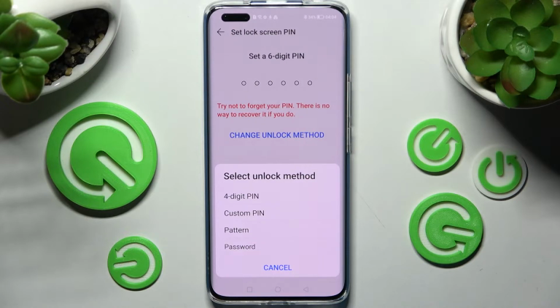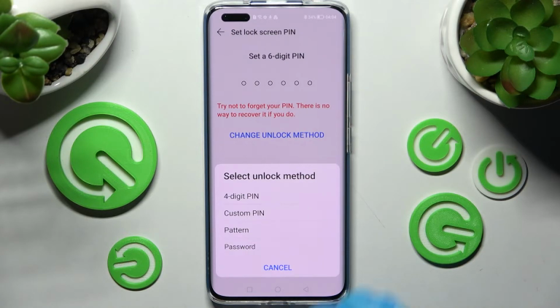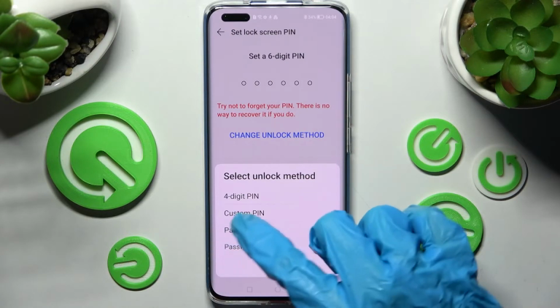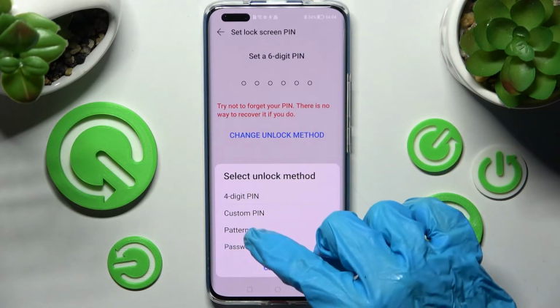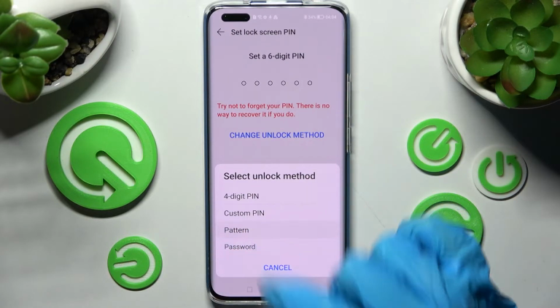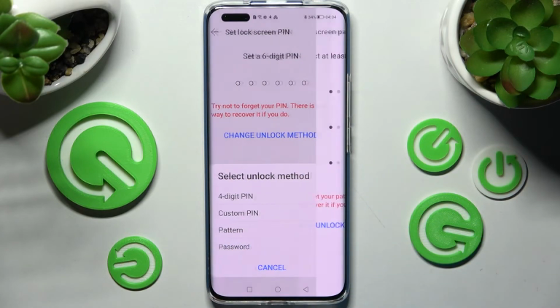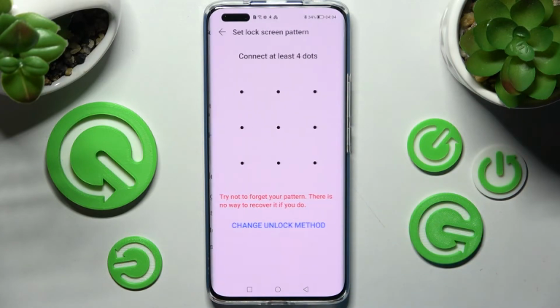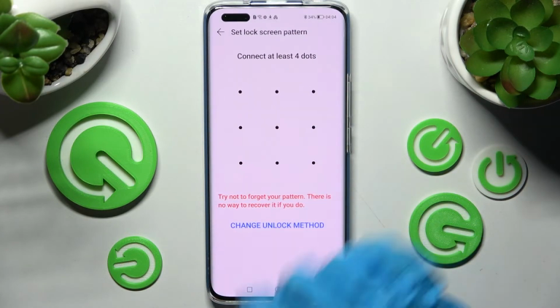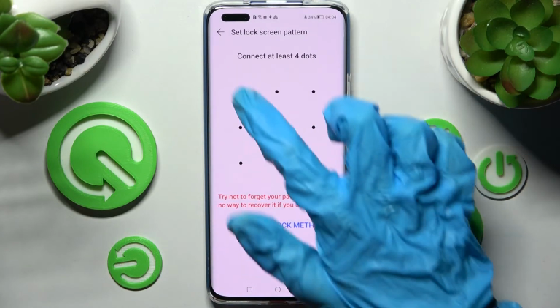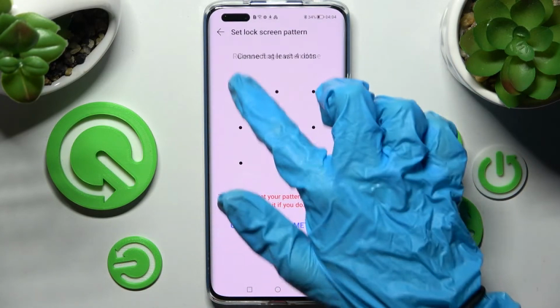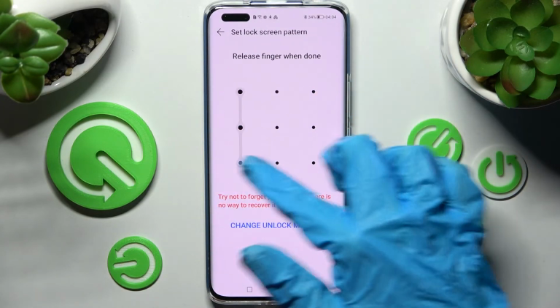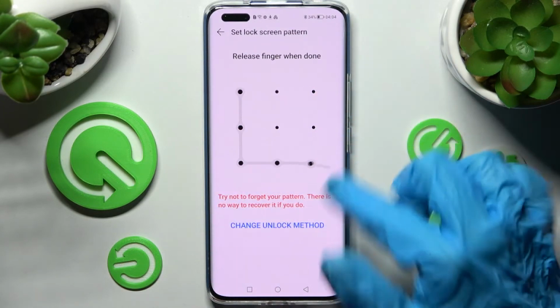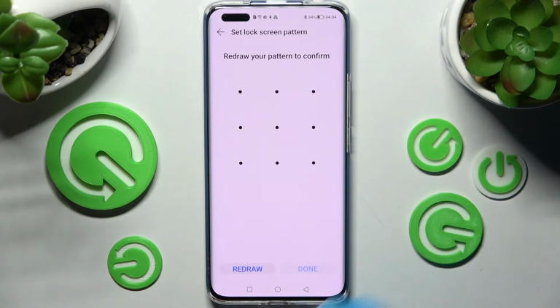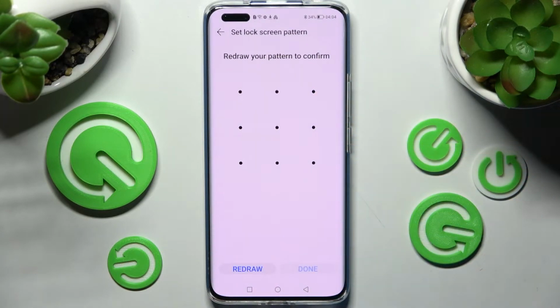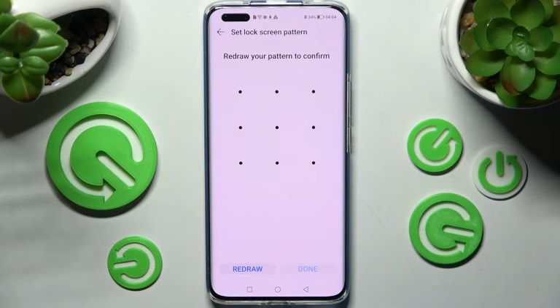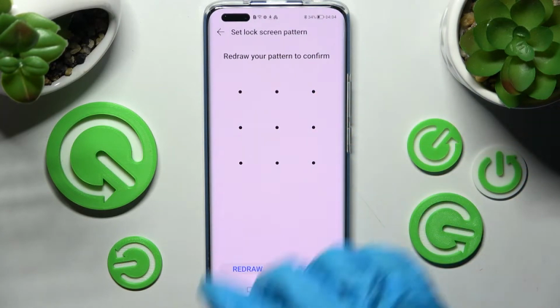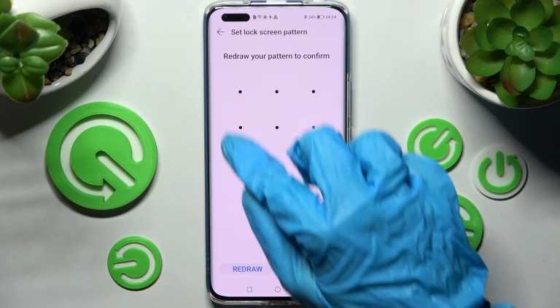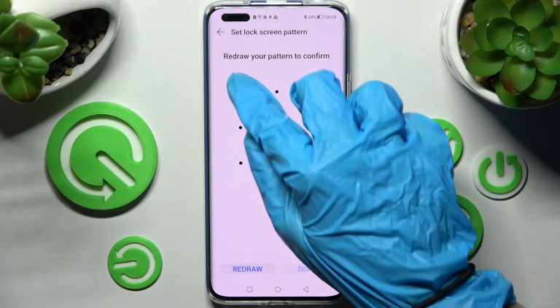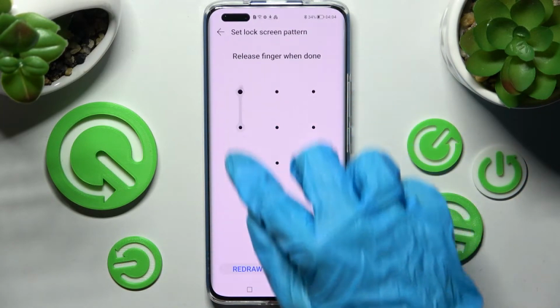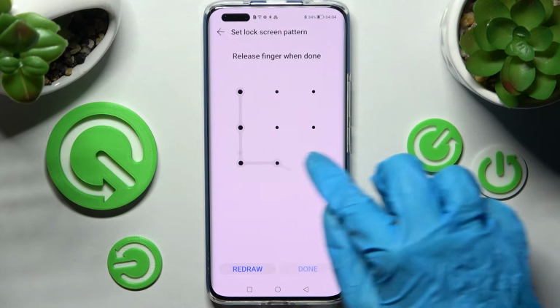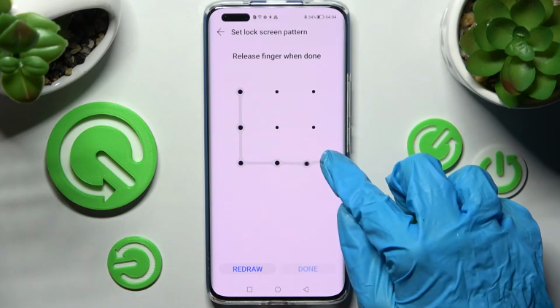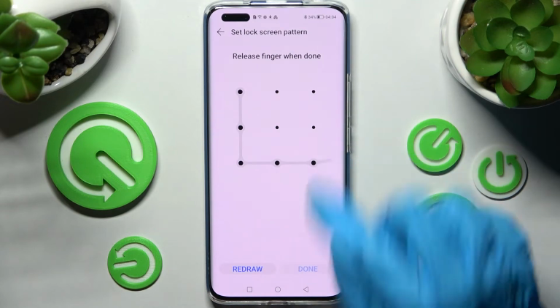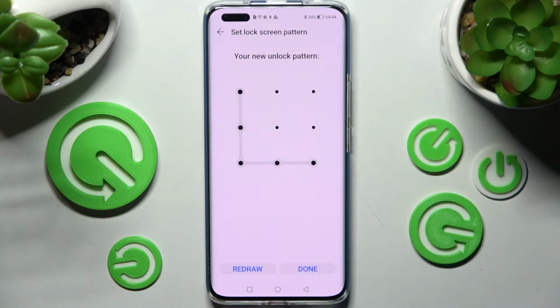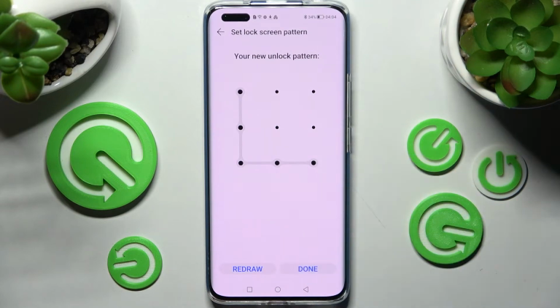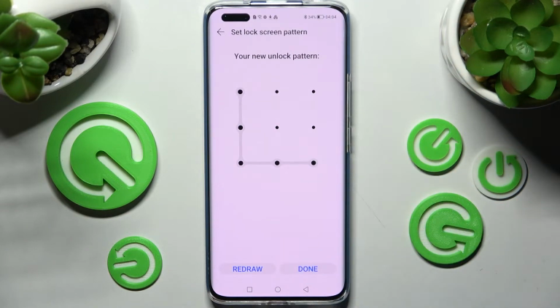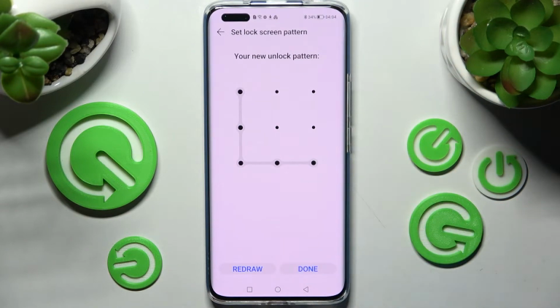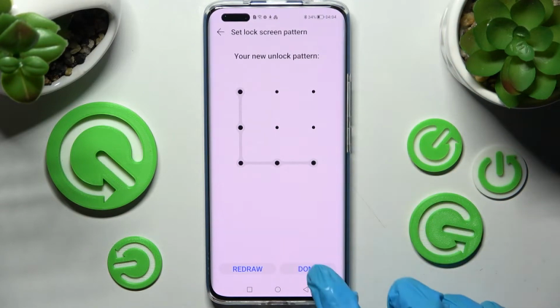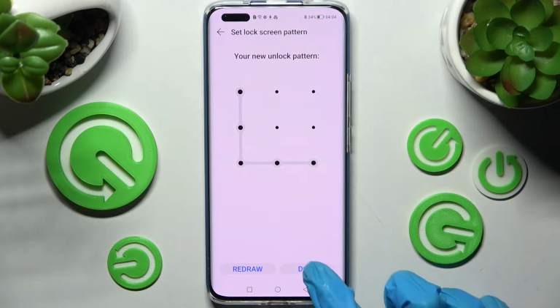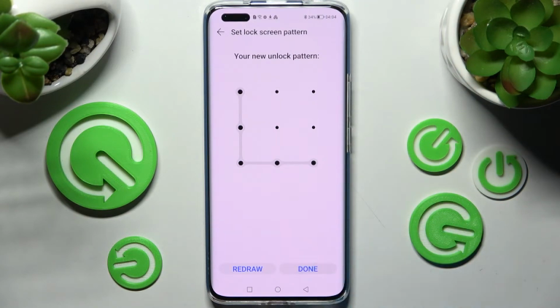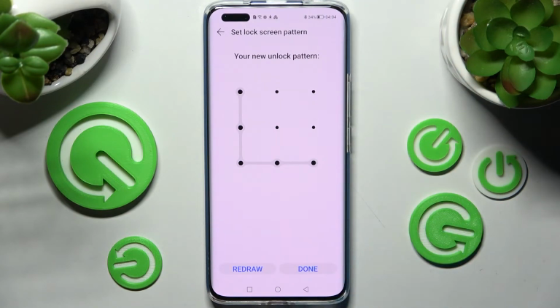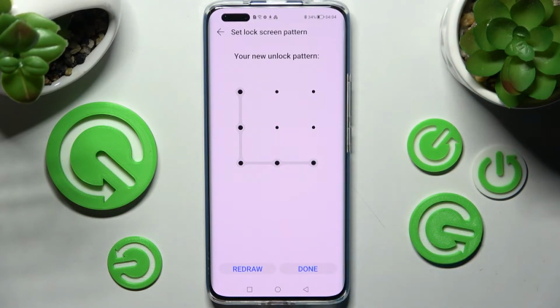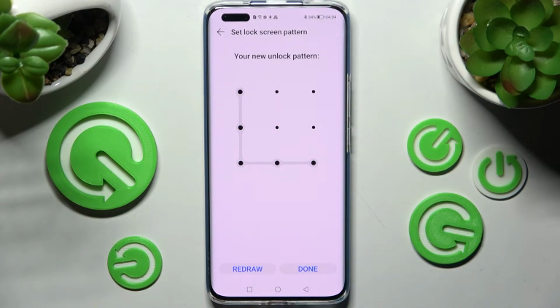I will go with pattern. Now you need to enter your lock-in method, repeat it, and finally choose done at the bottom right corner.